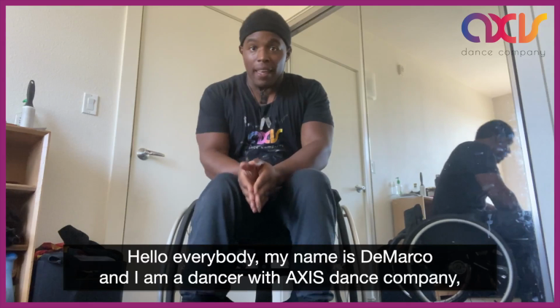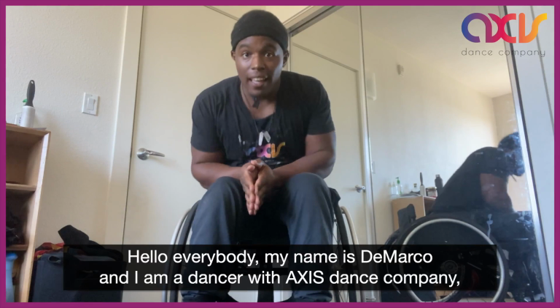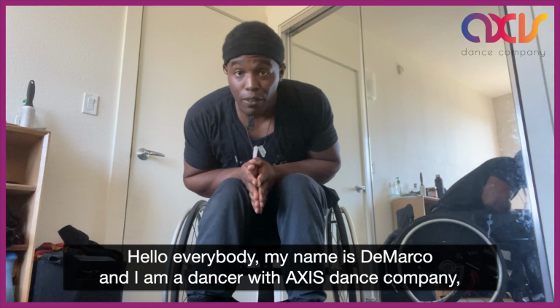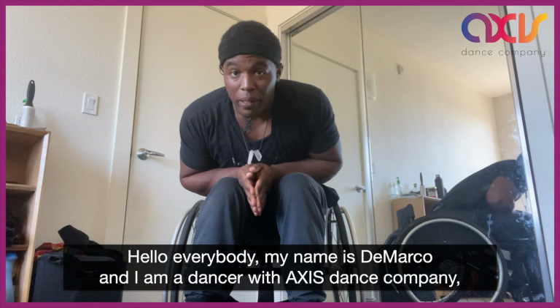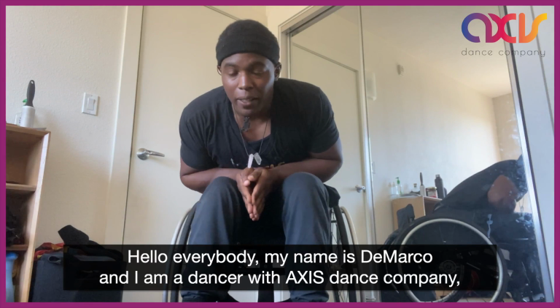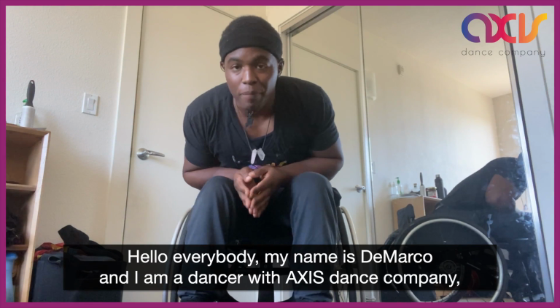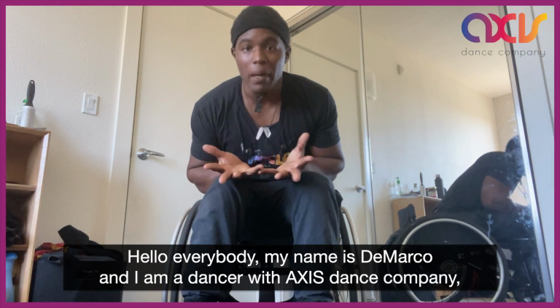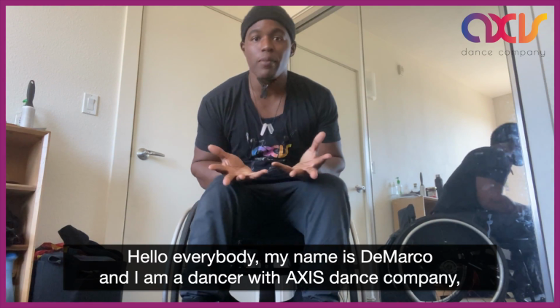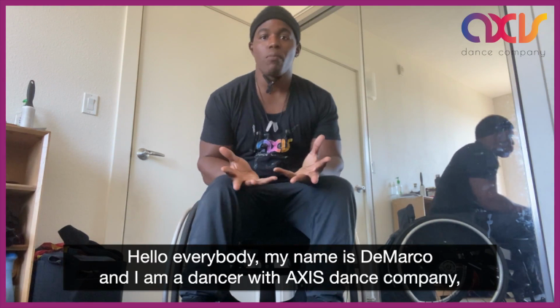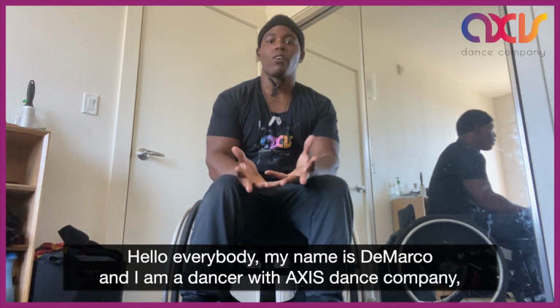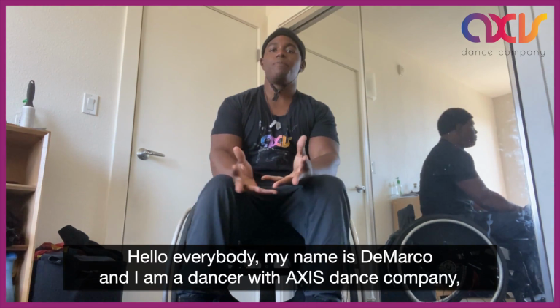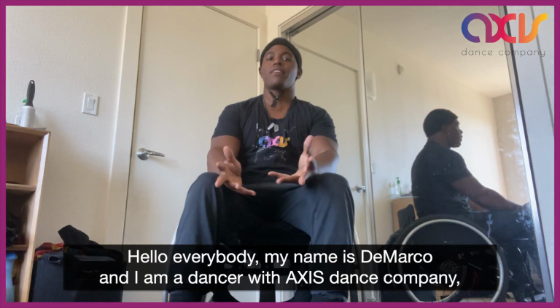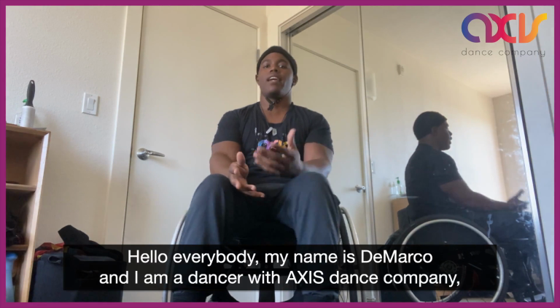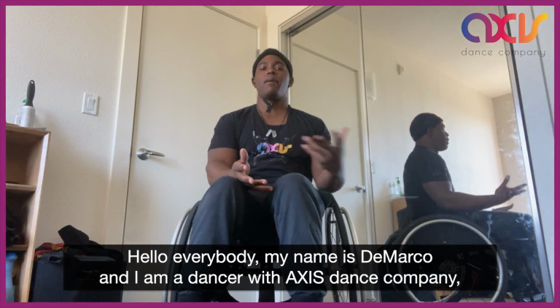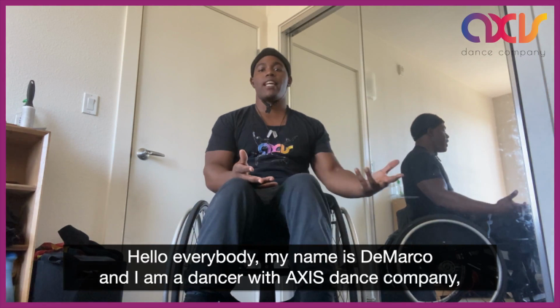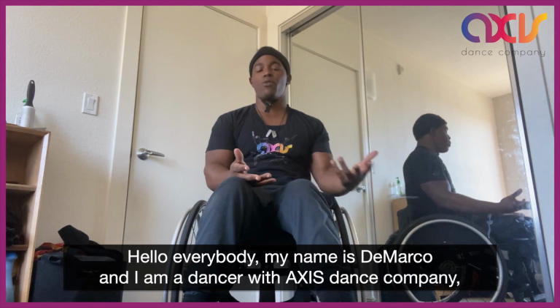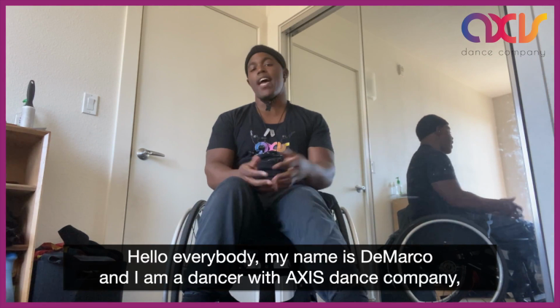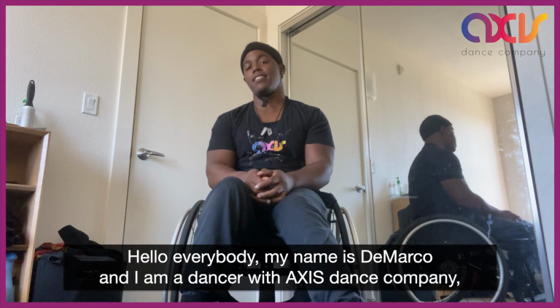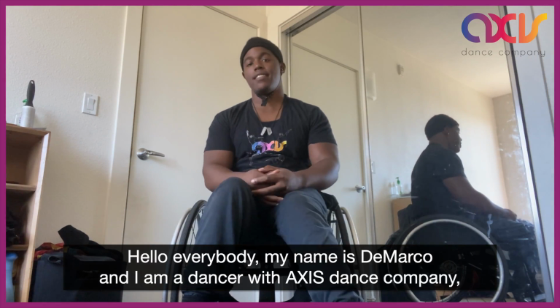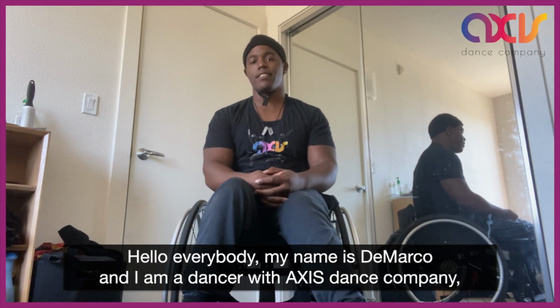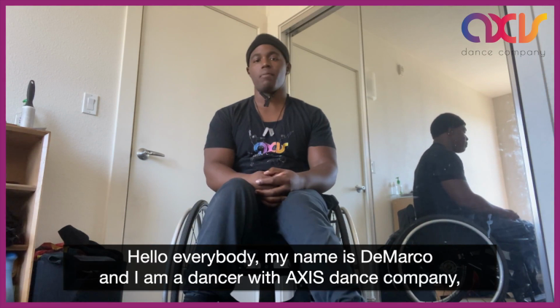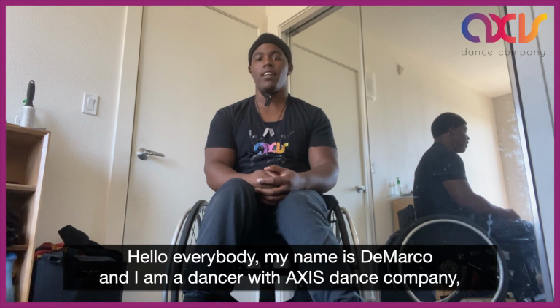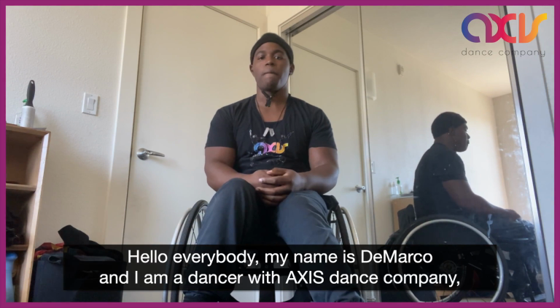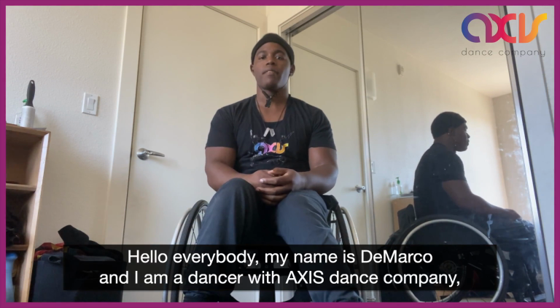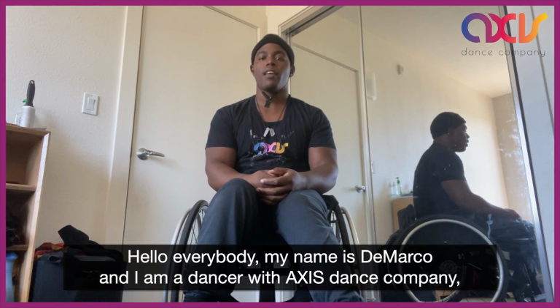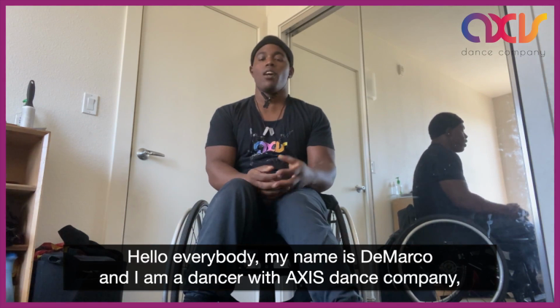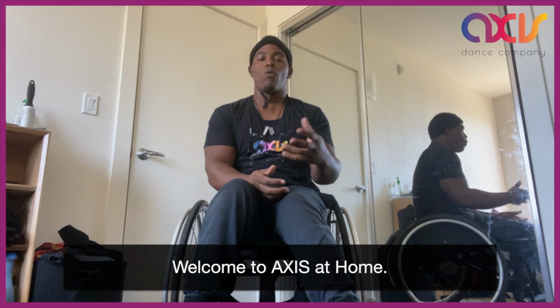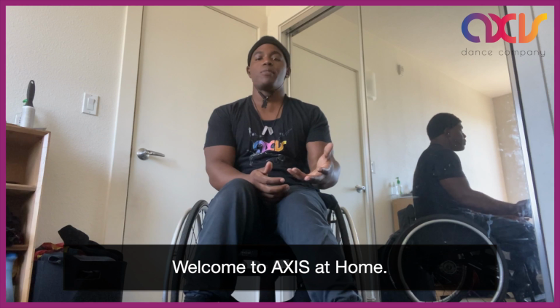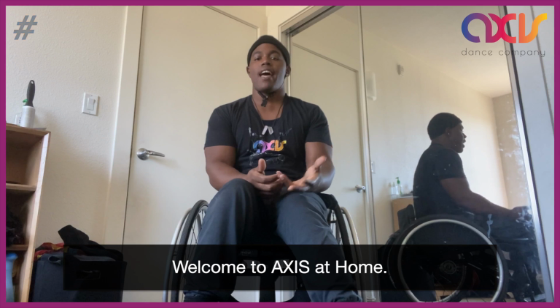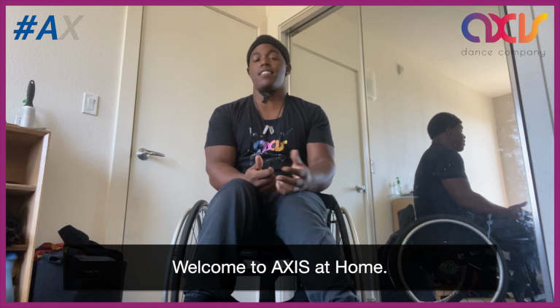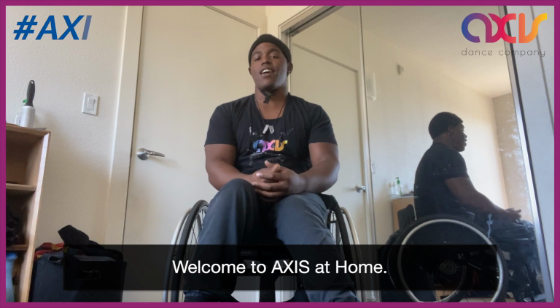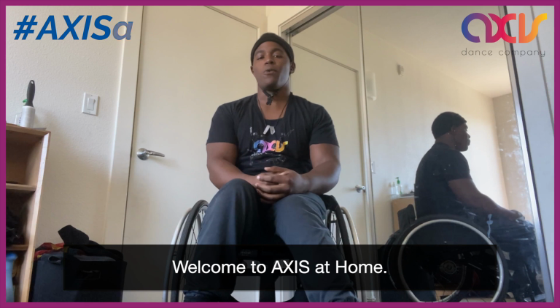Hello everybody, my name is DeMarco and I'm a dancer with Axis Dance Company. Welcome to Axis at Home.